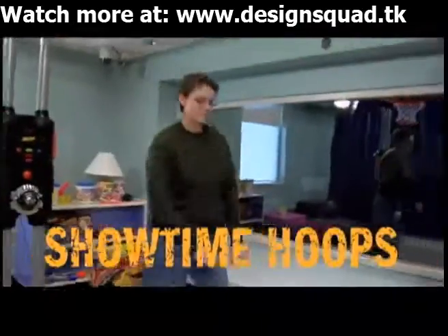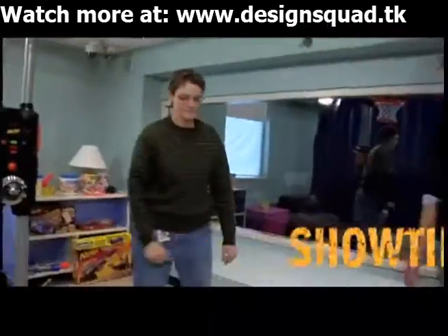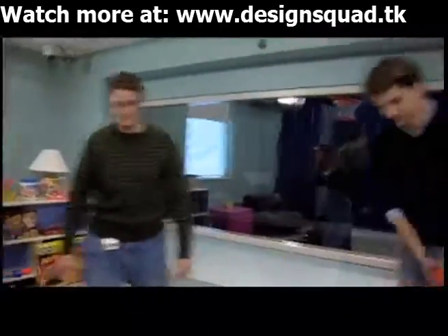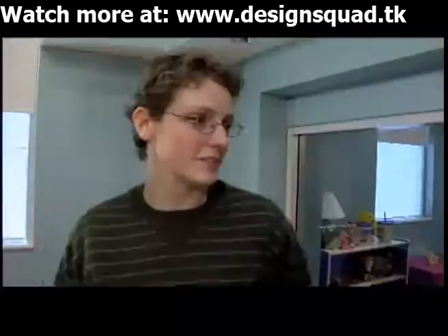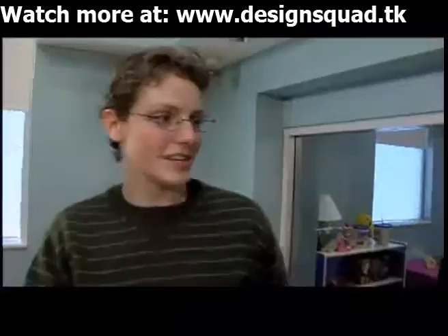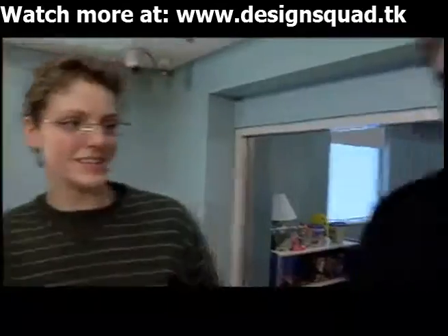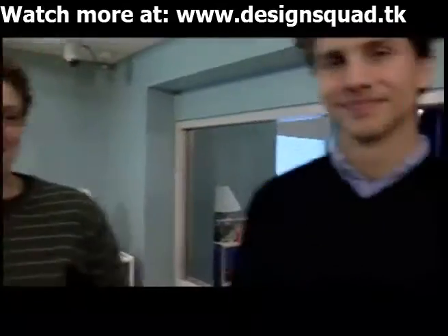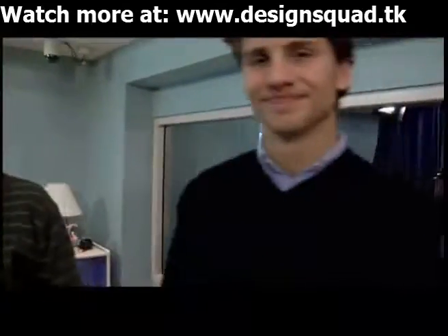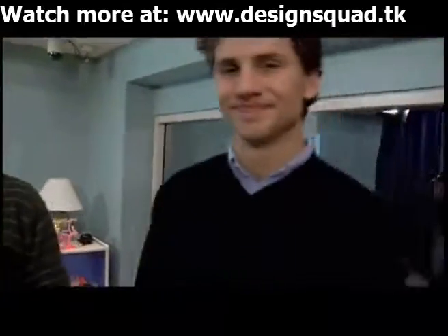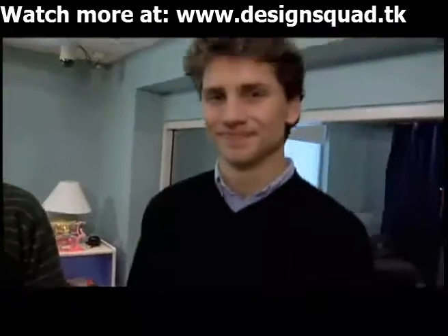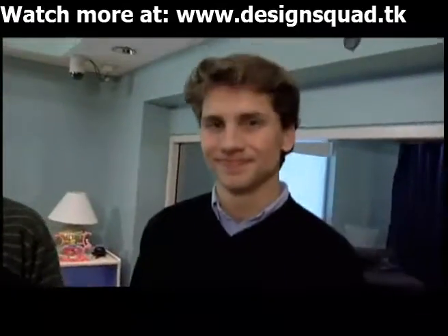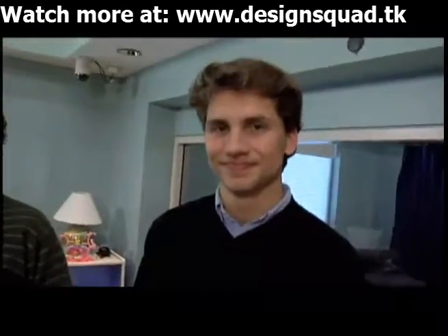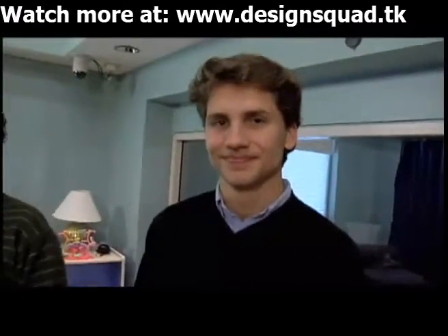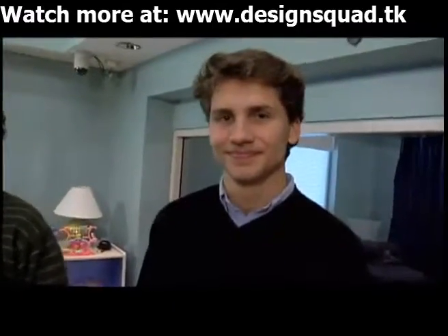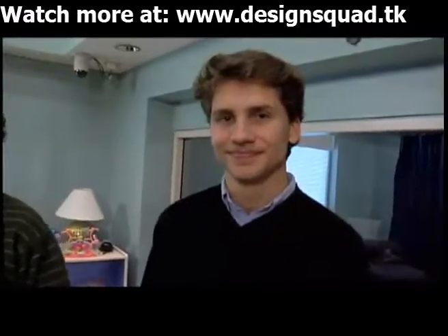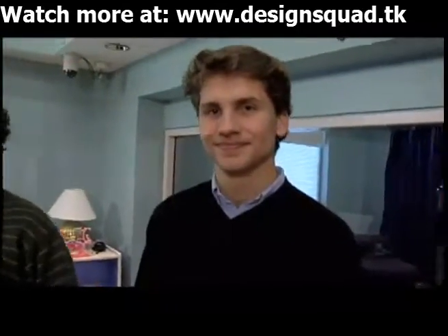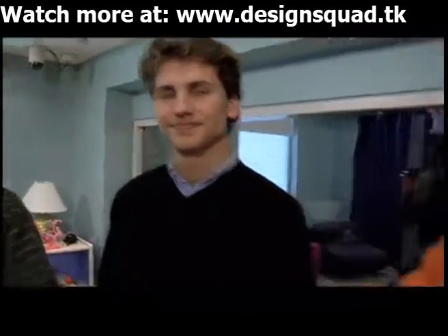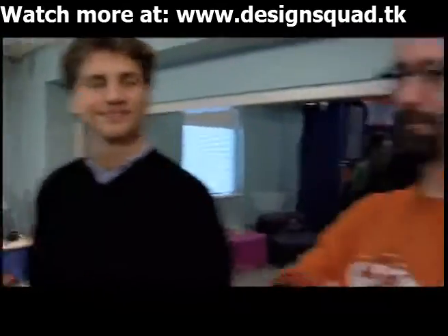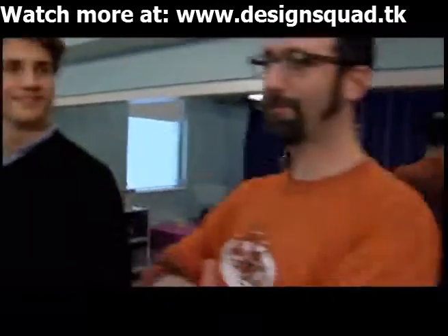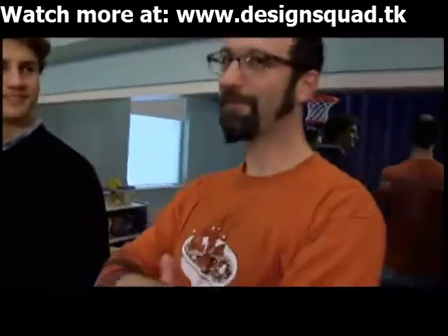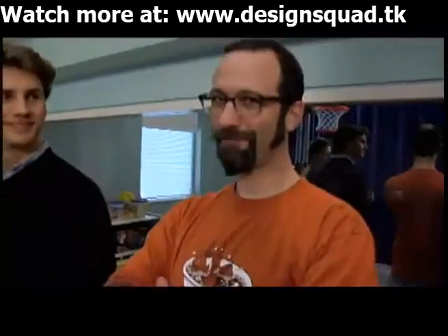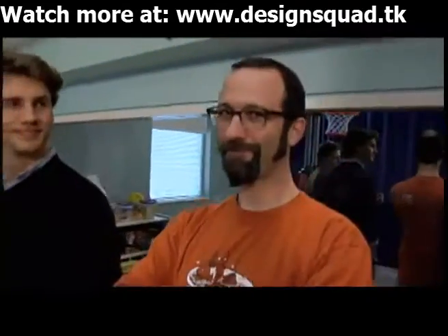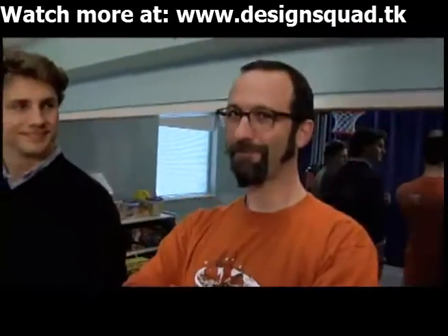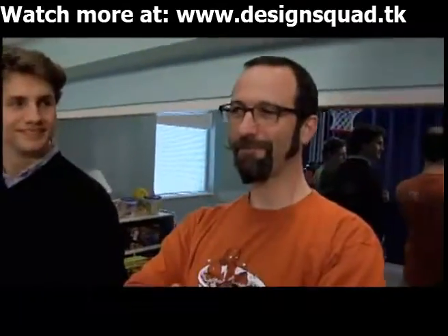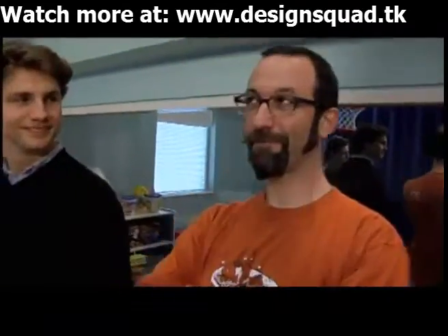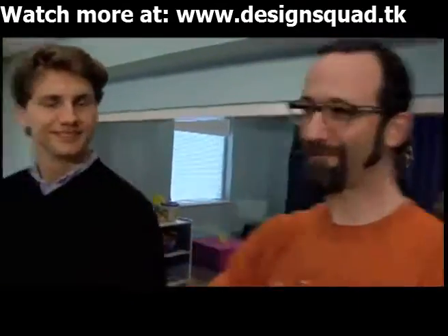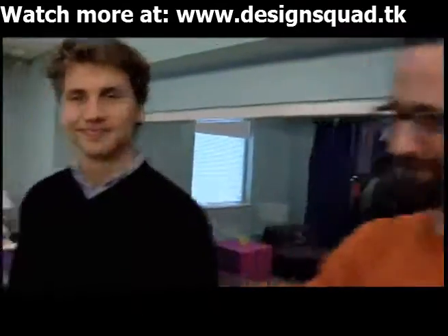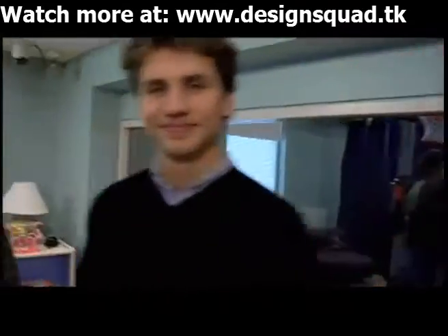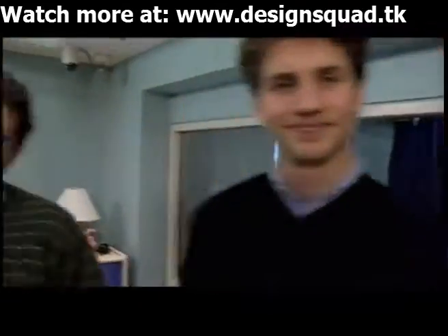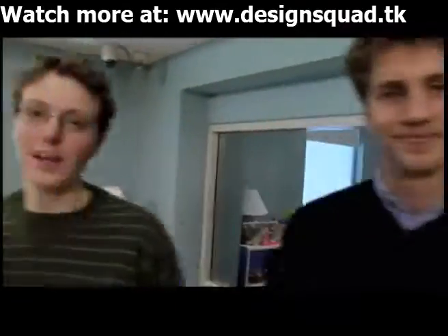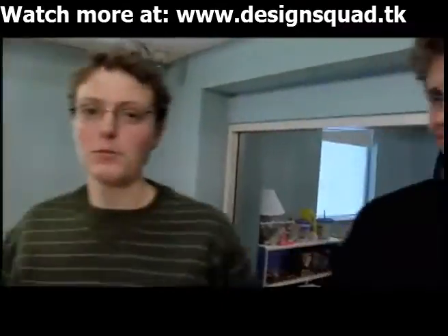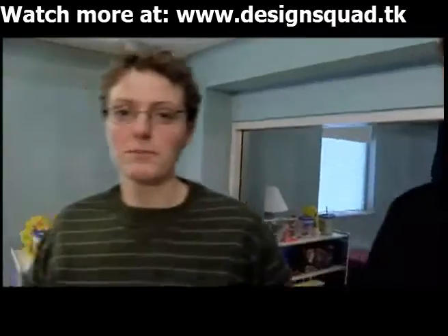This is Andy. He helped do the electronic development. And this is Brian. He made it look good. I'm the one that made it work.